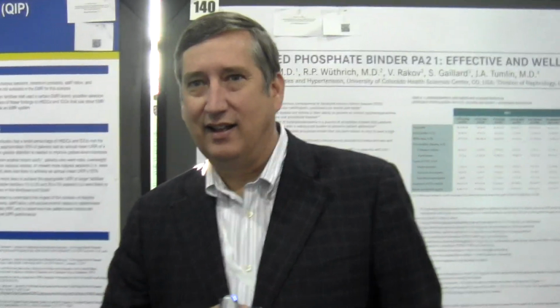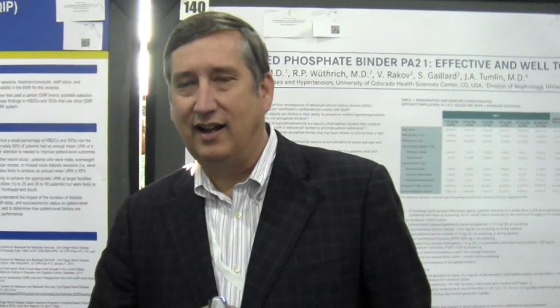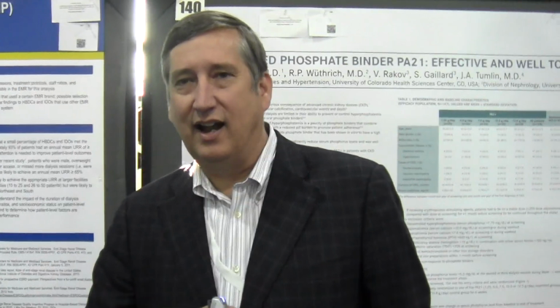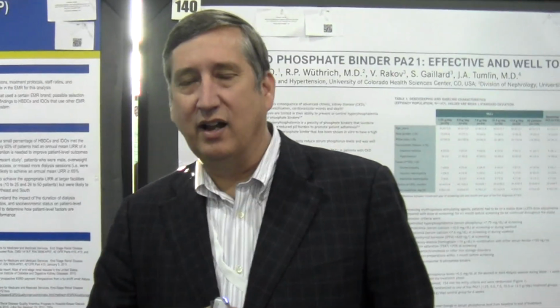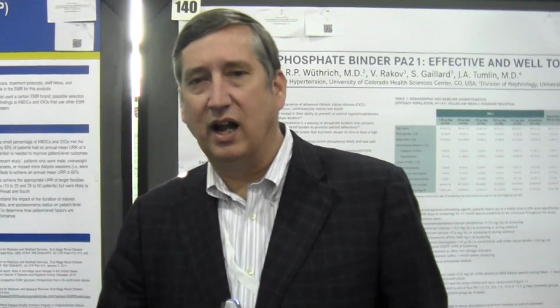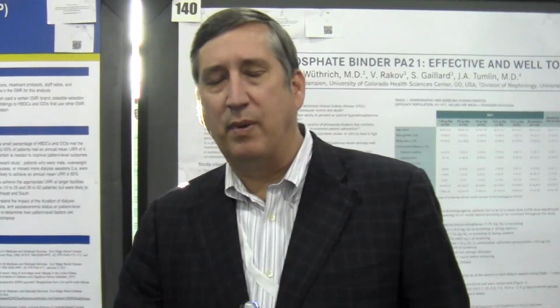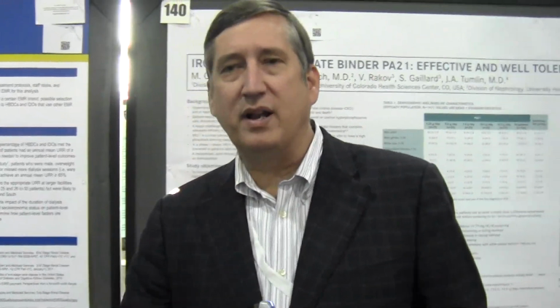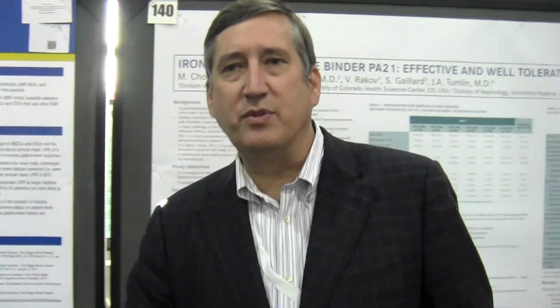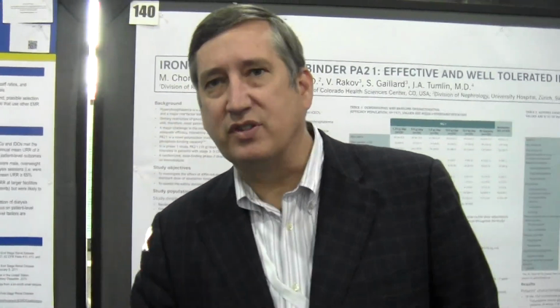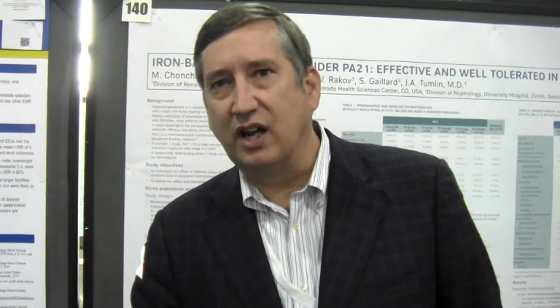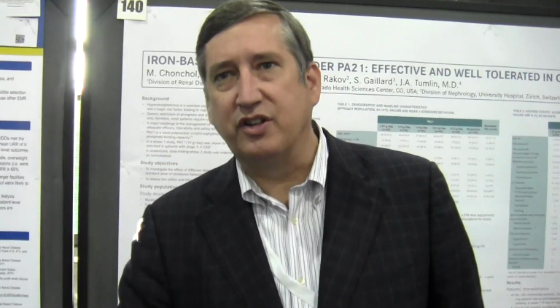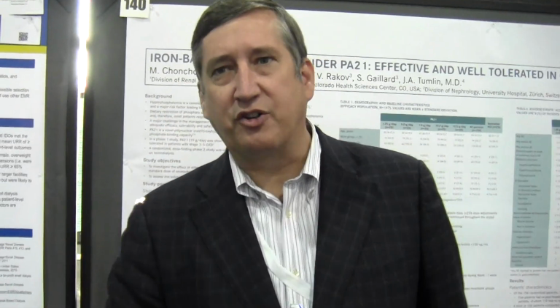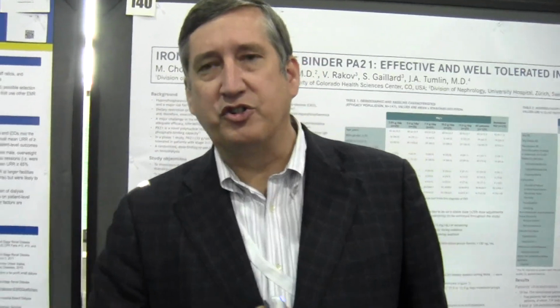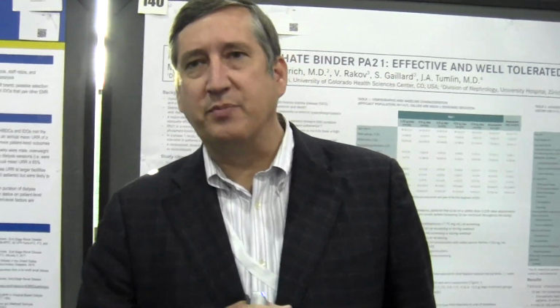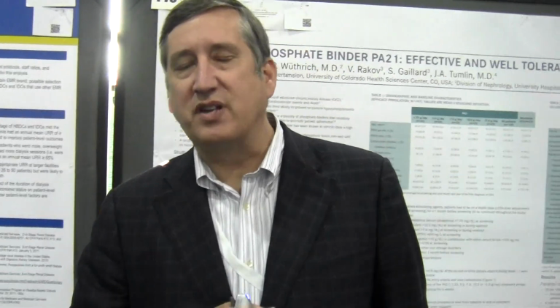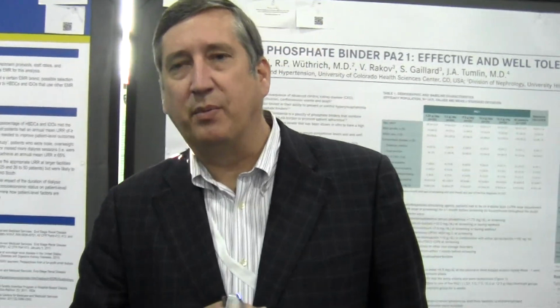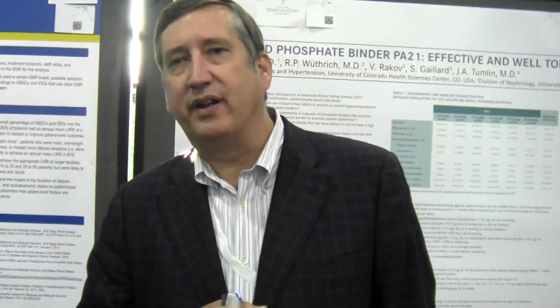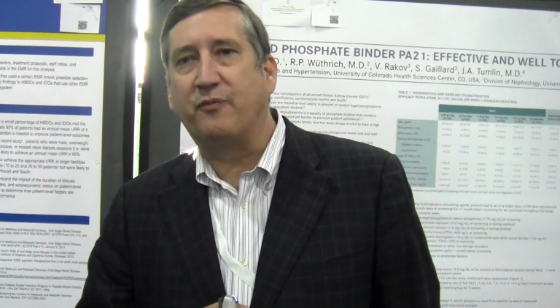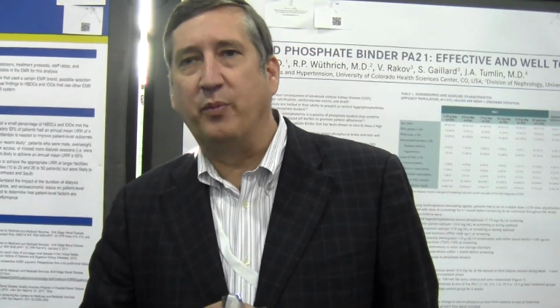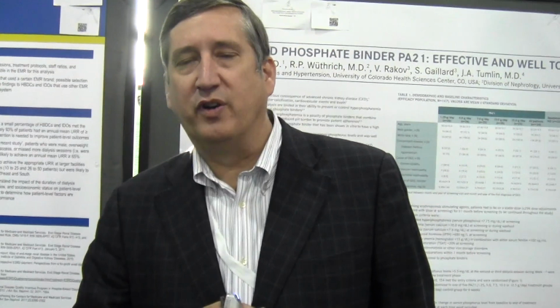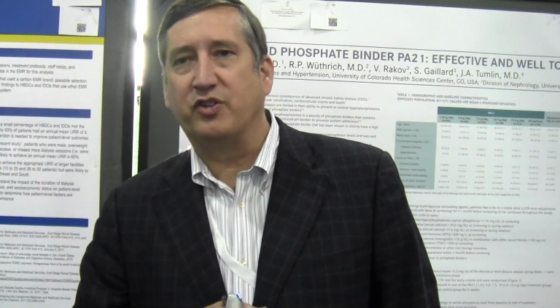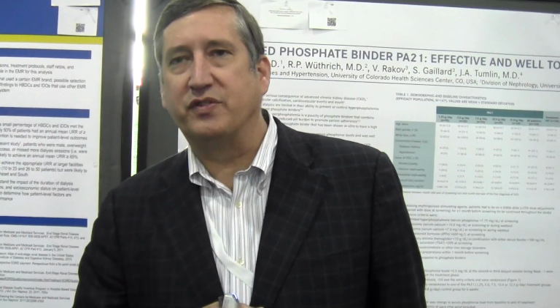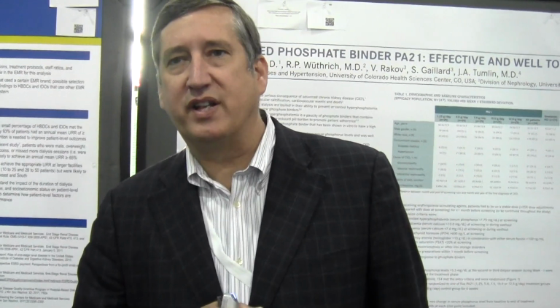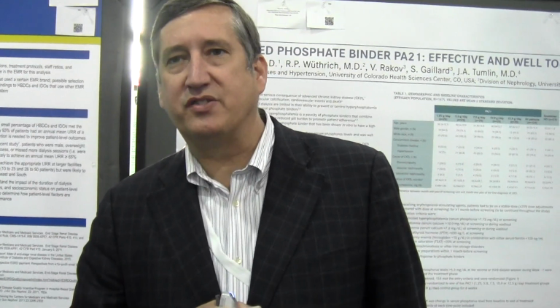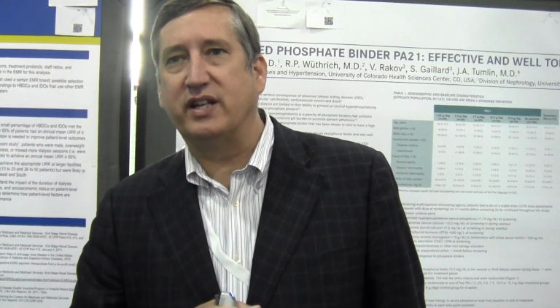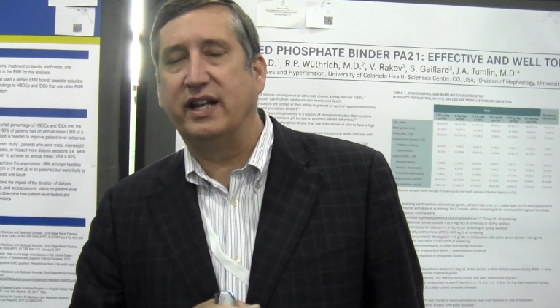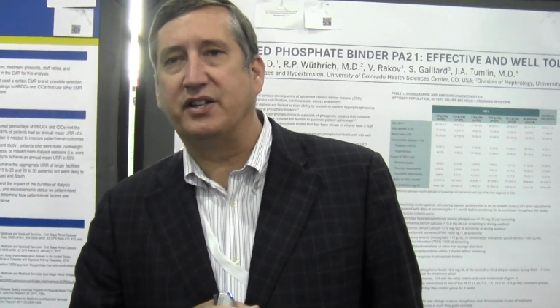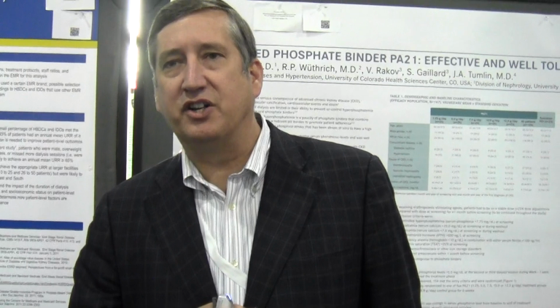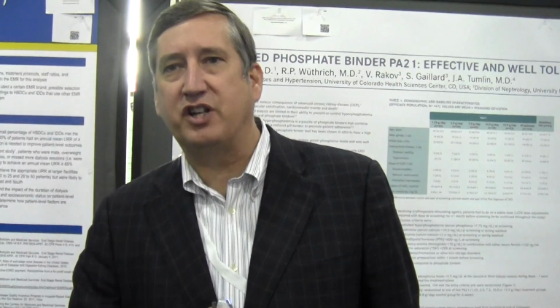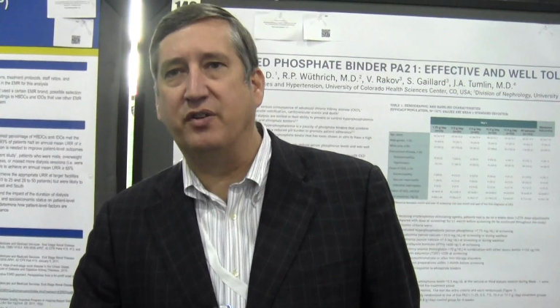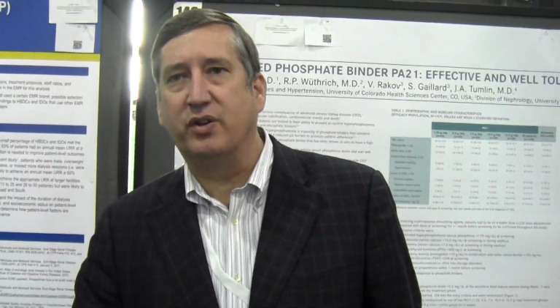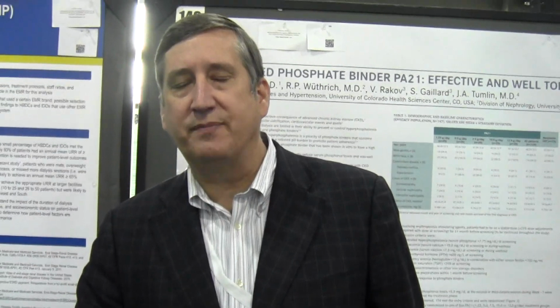Hi, my name is Dr. Jim Tumlin. I'm from the University of Tennessee at Chattanooga.